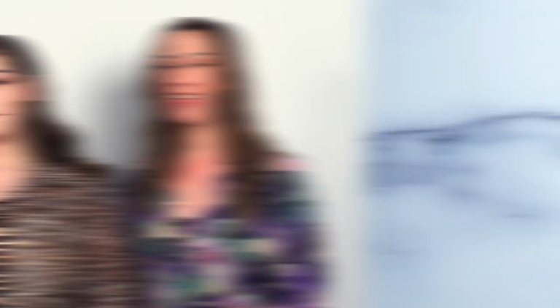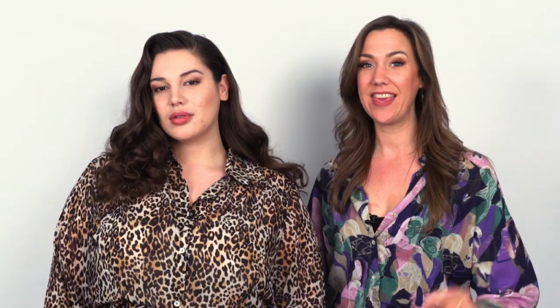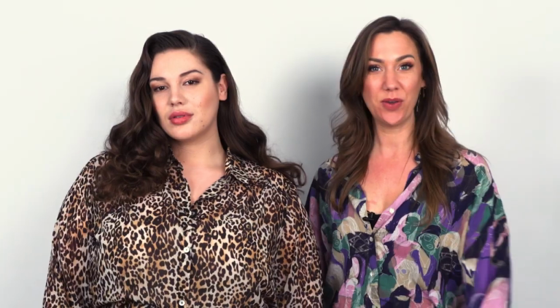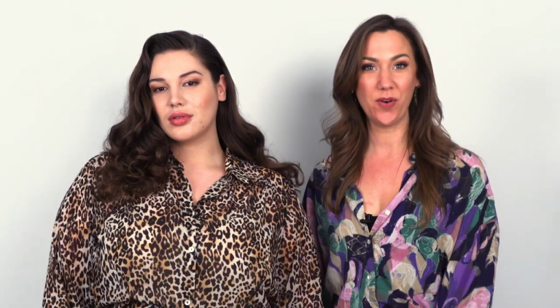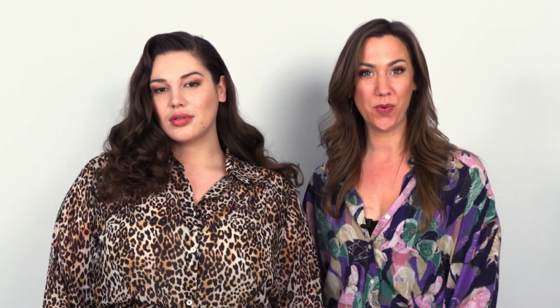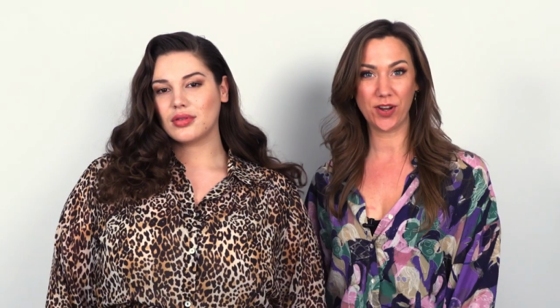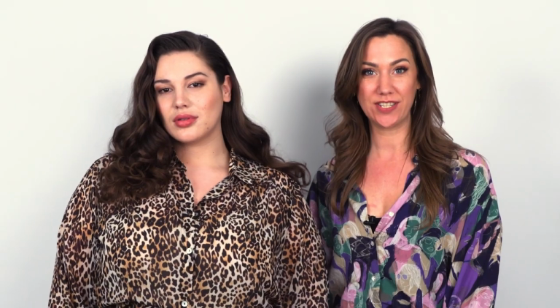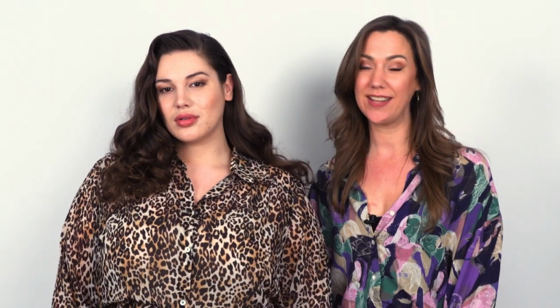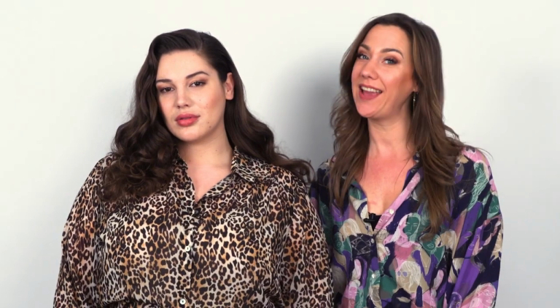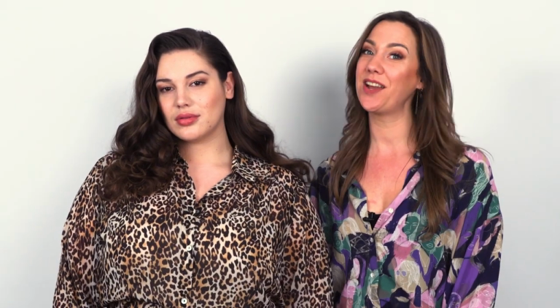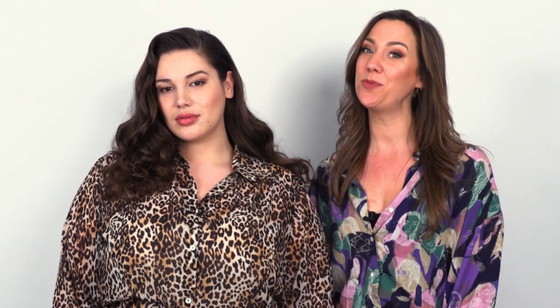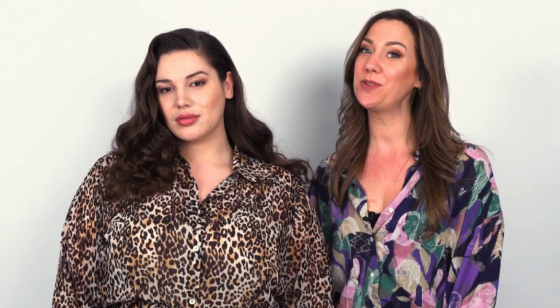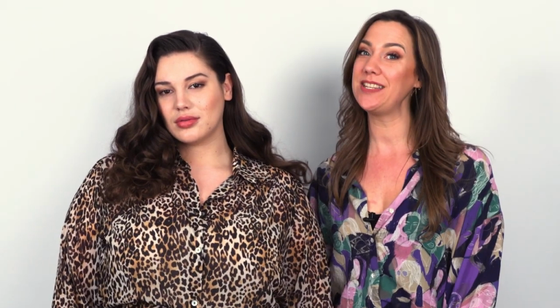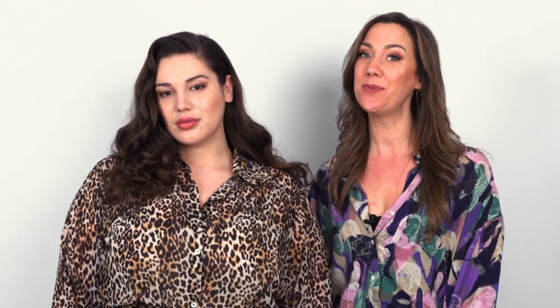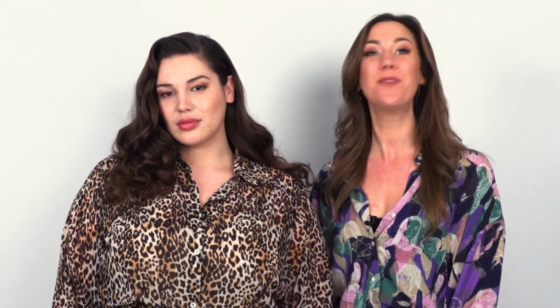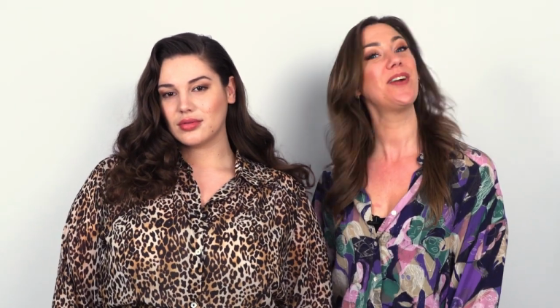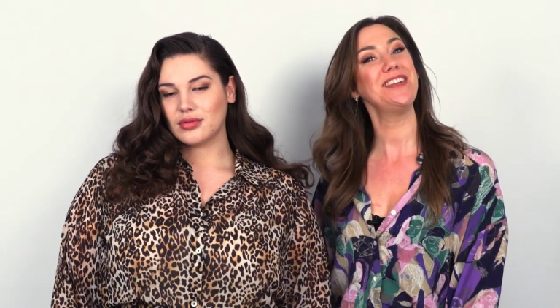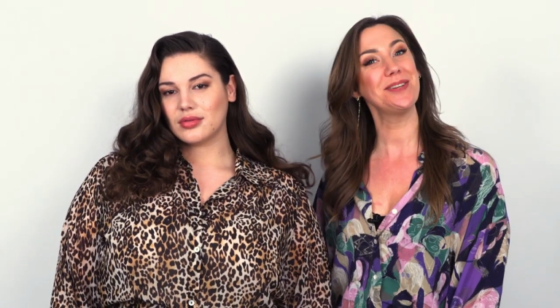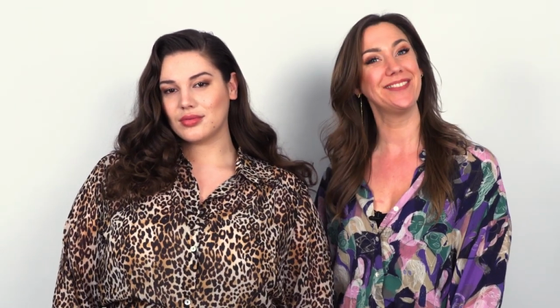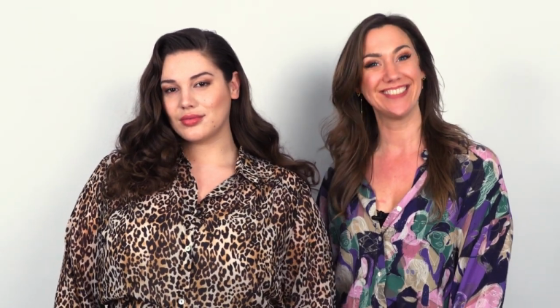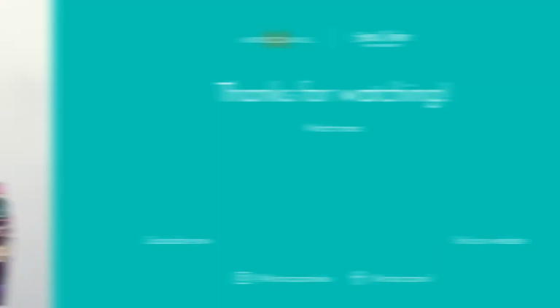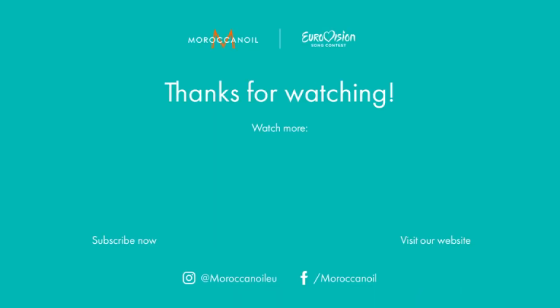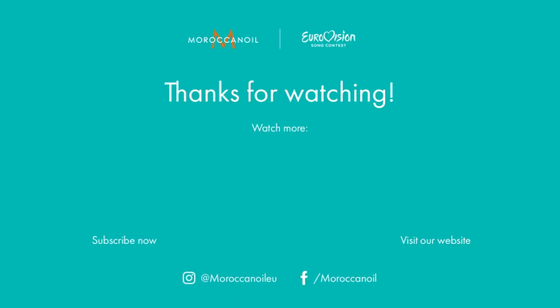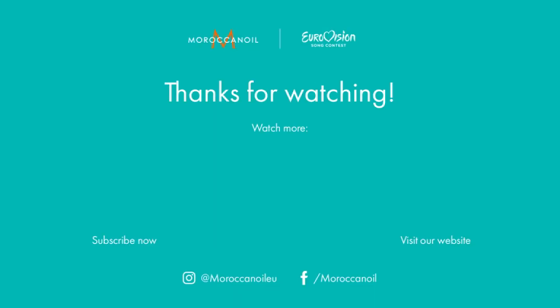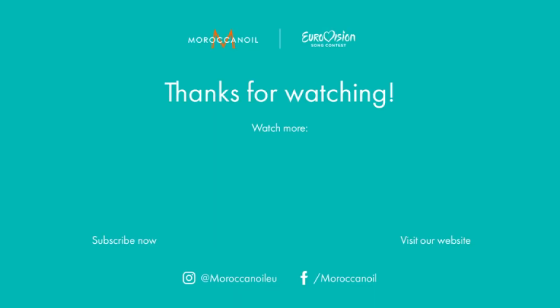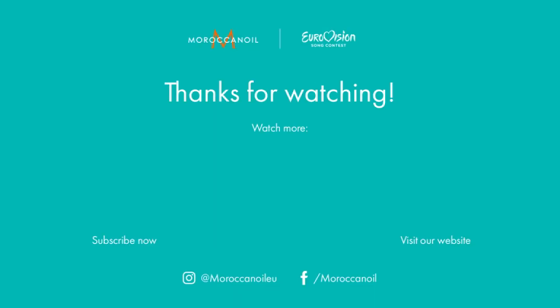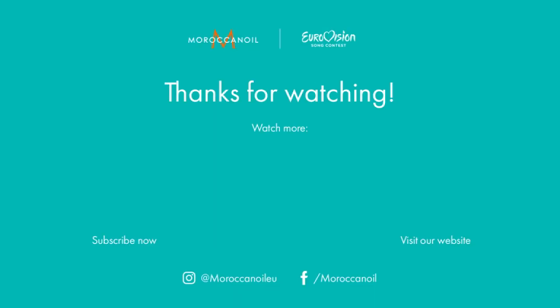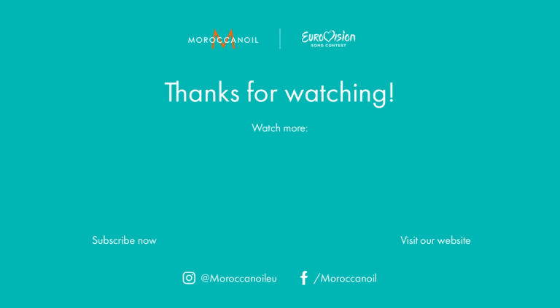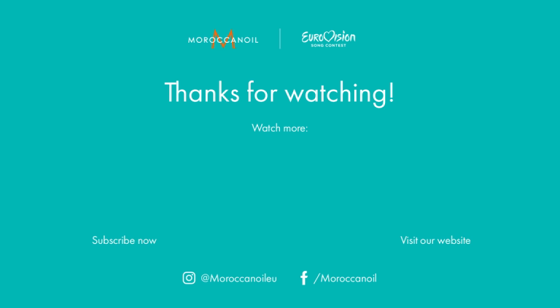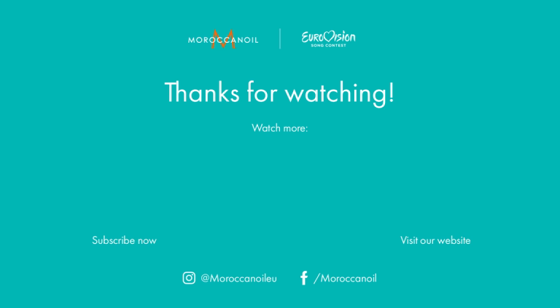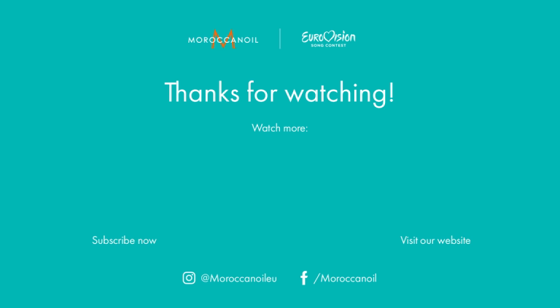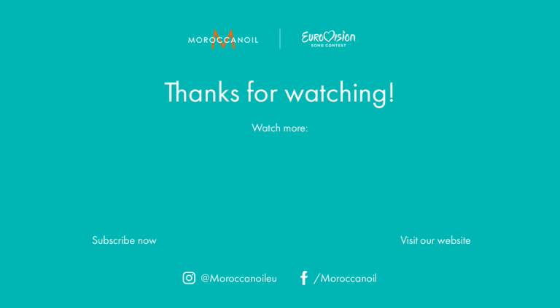Thank you all for watching and I hope to see you all very soon. Thank you.